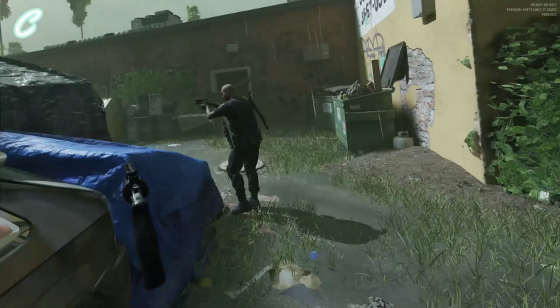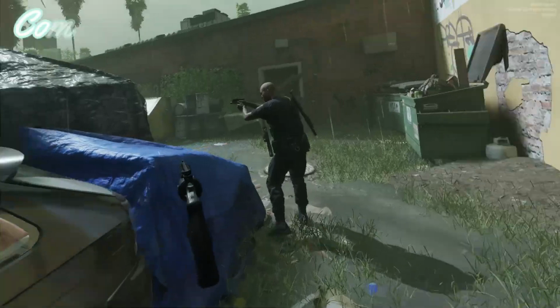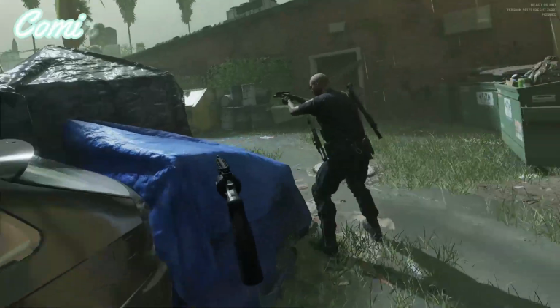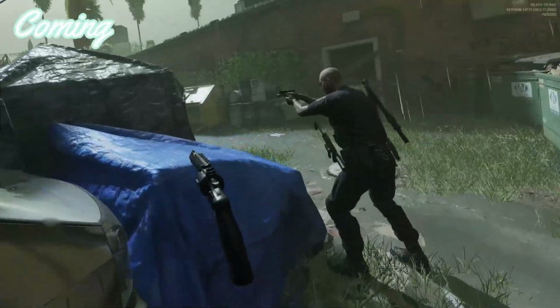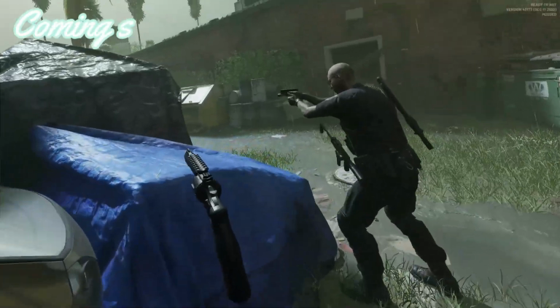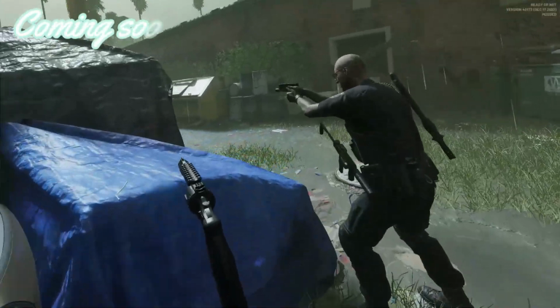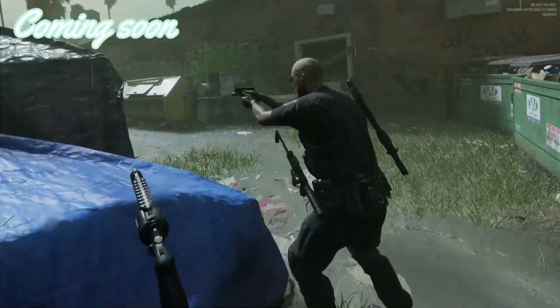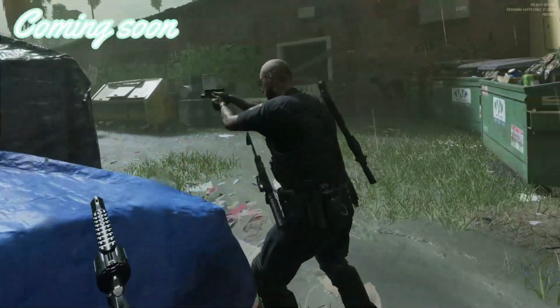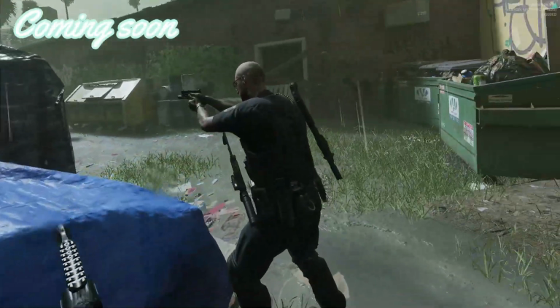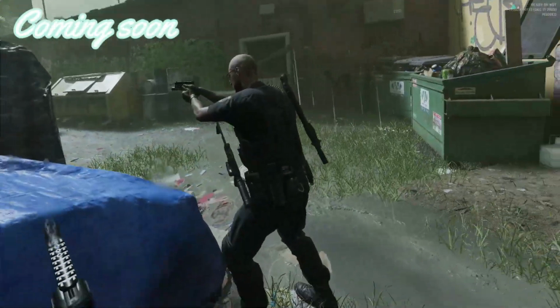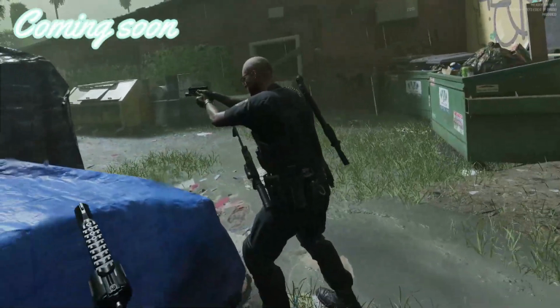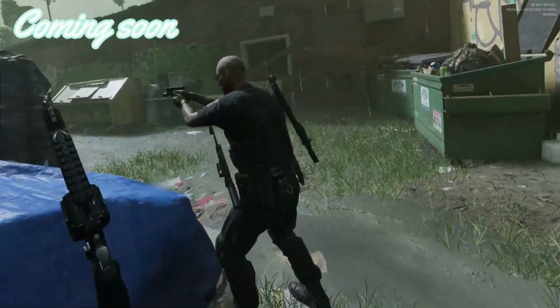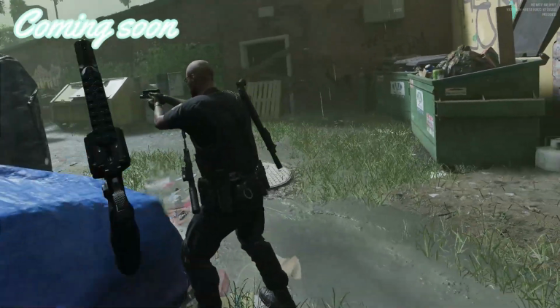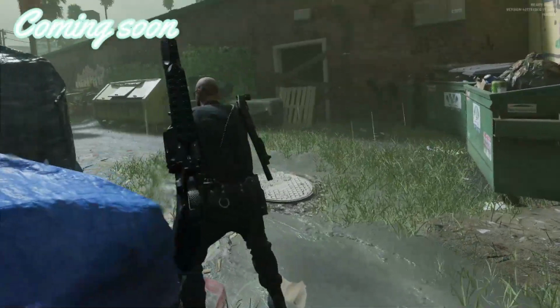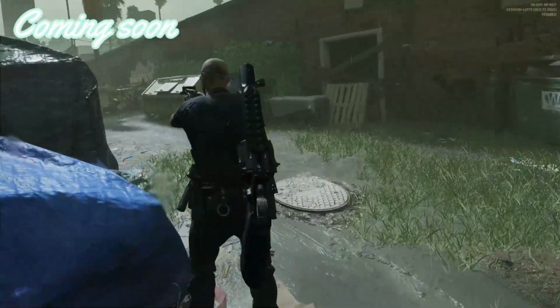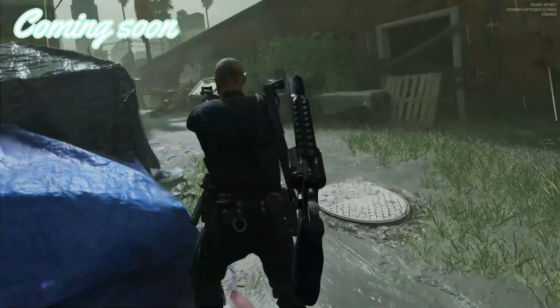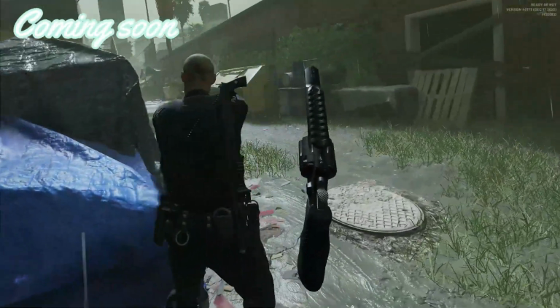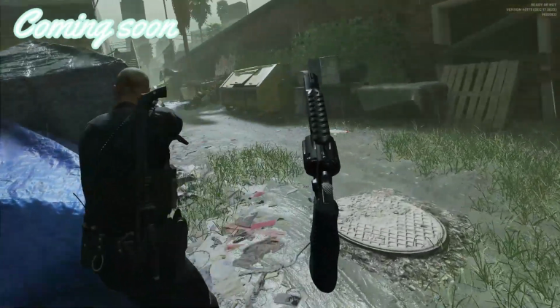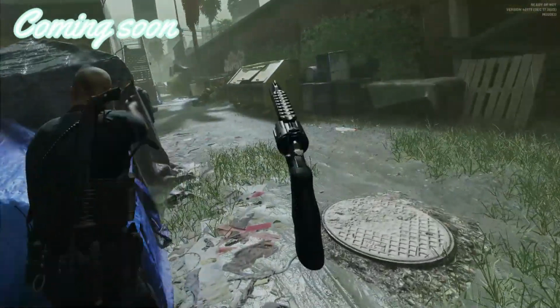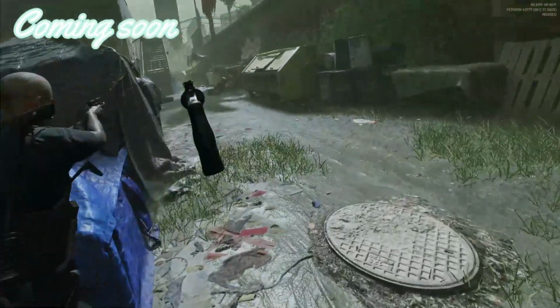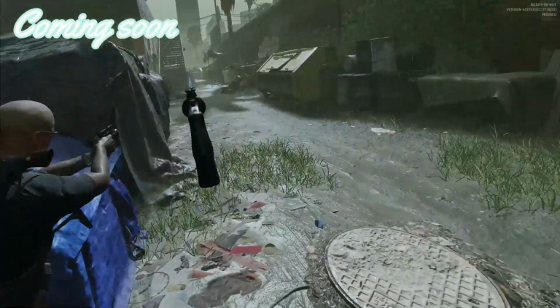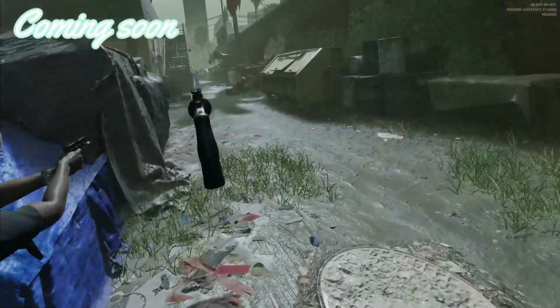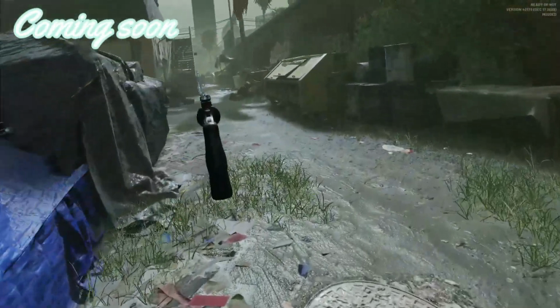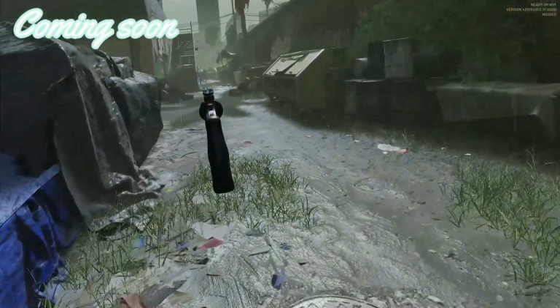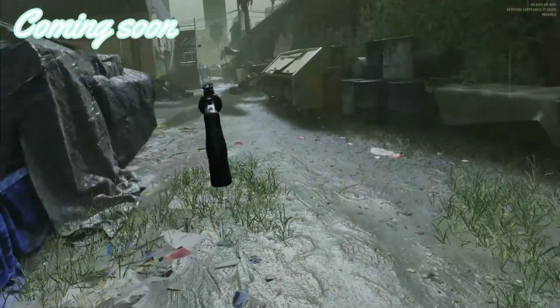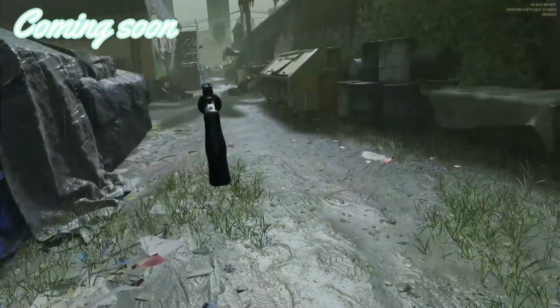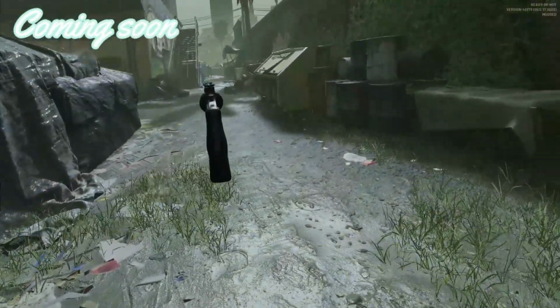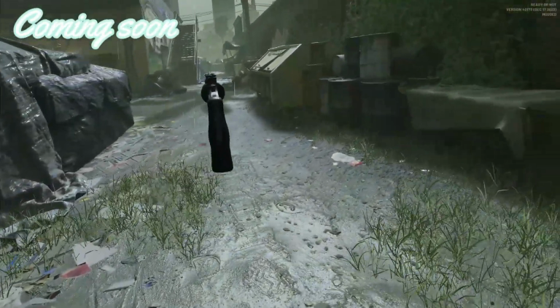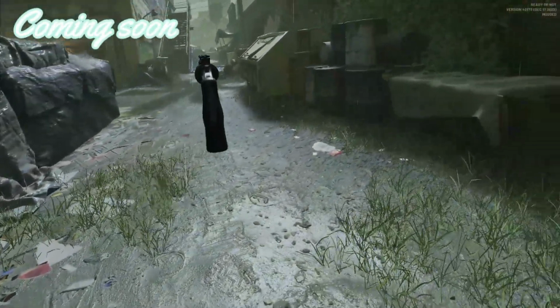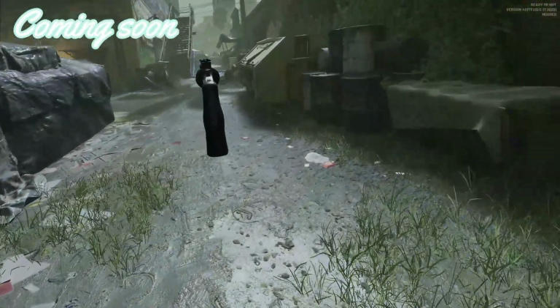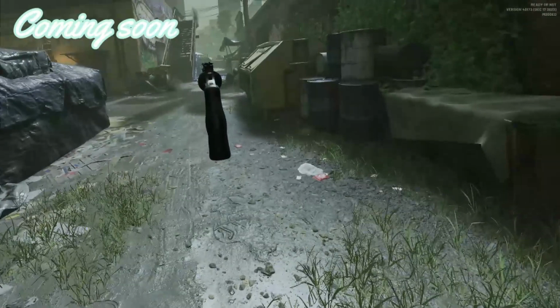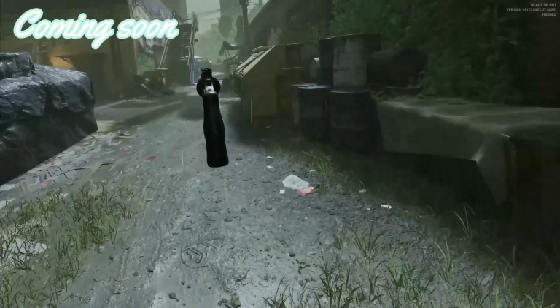Get down! Get down on the ground! LSPD, get down!